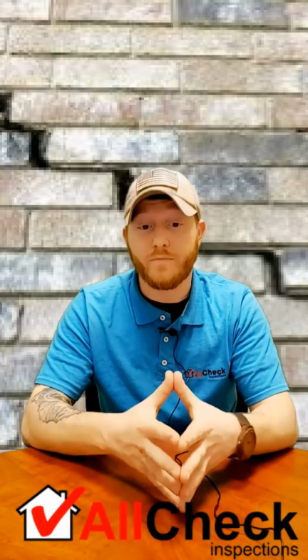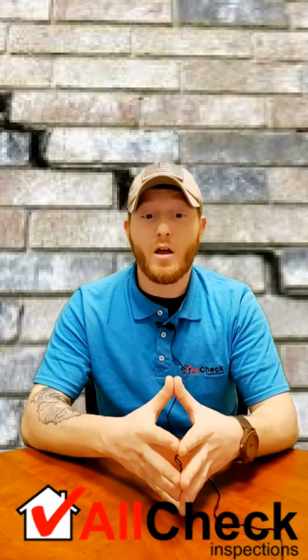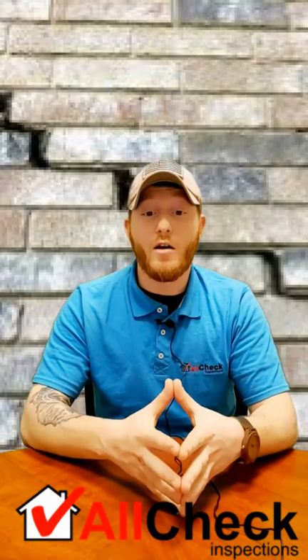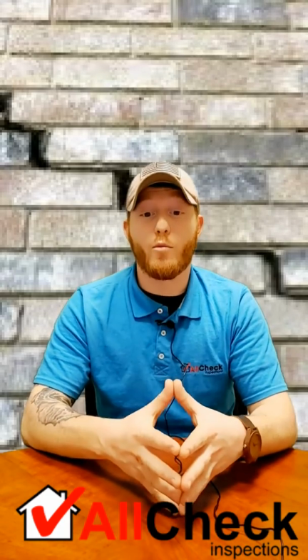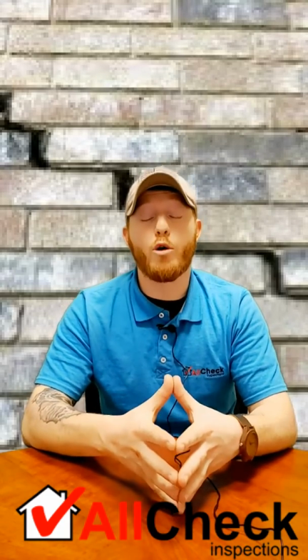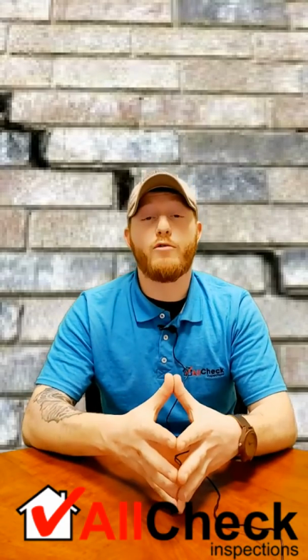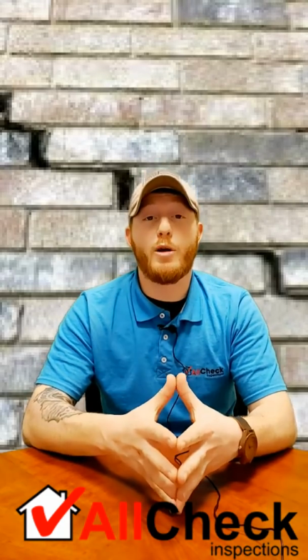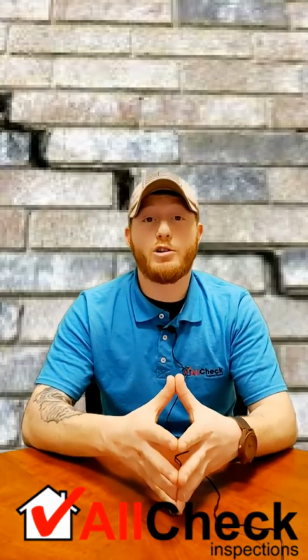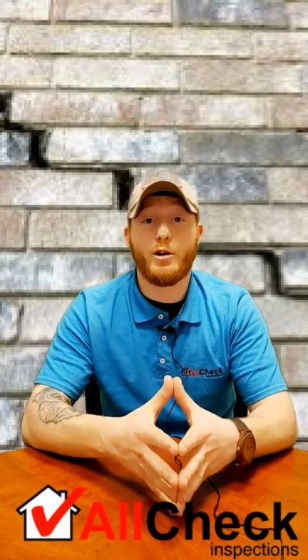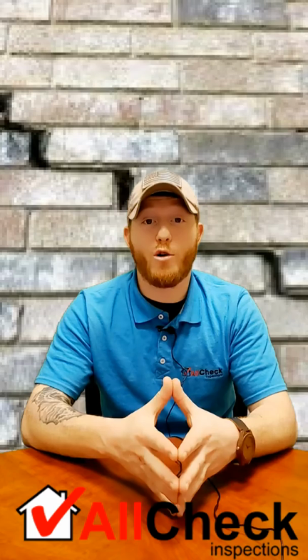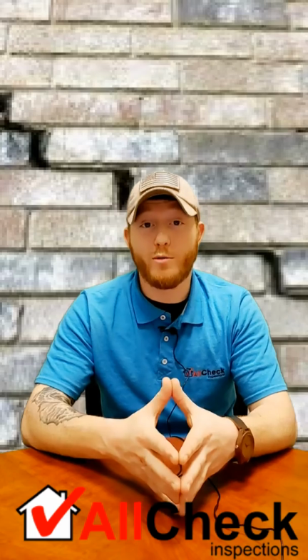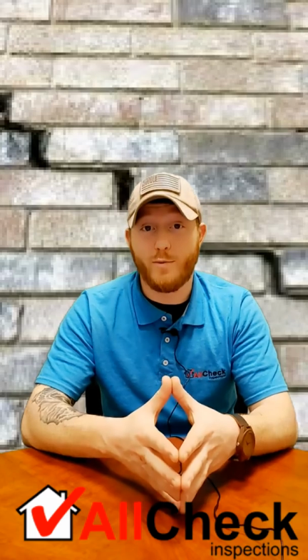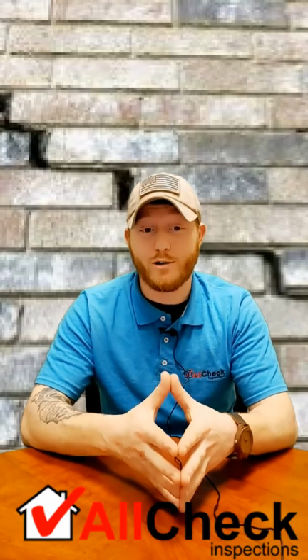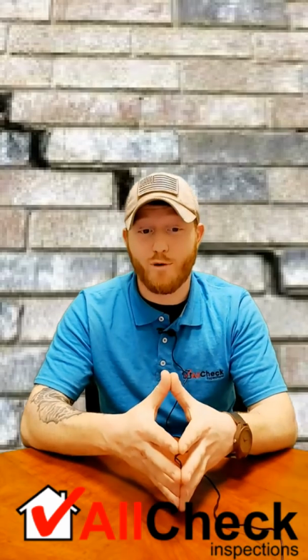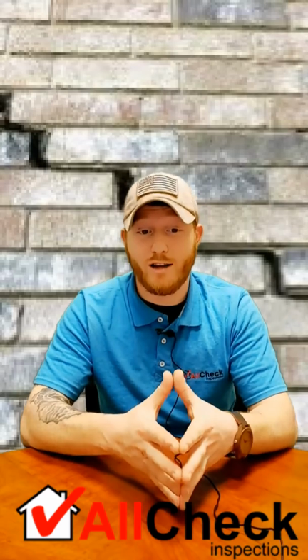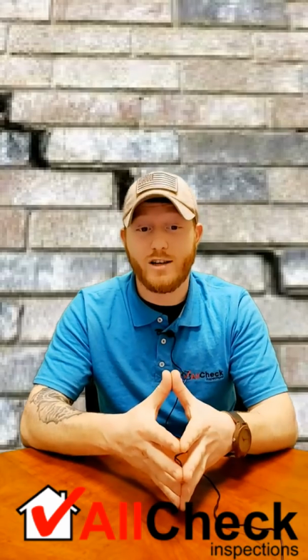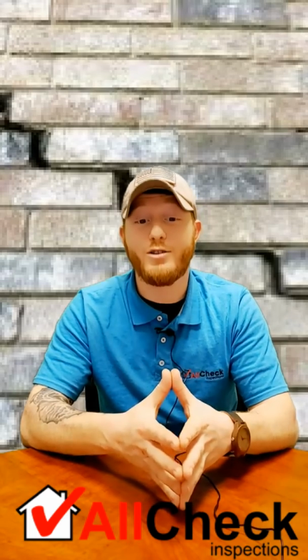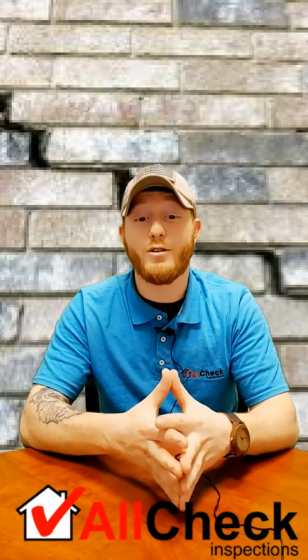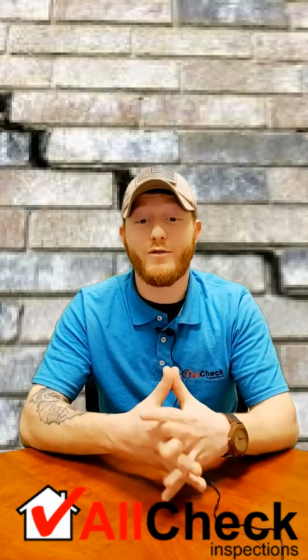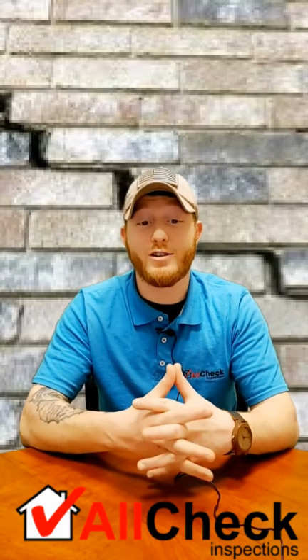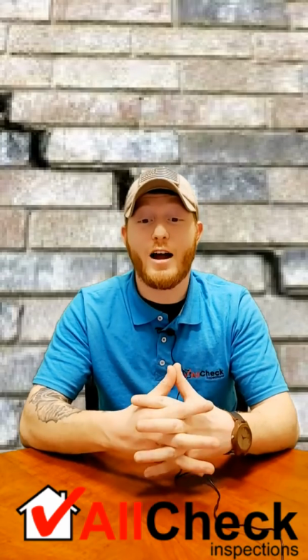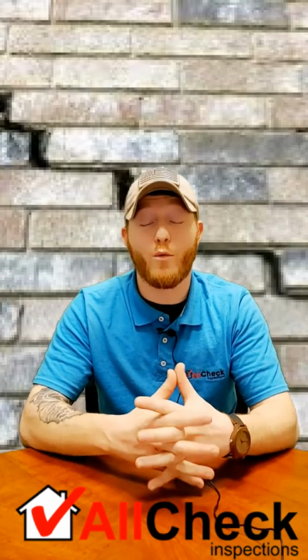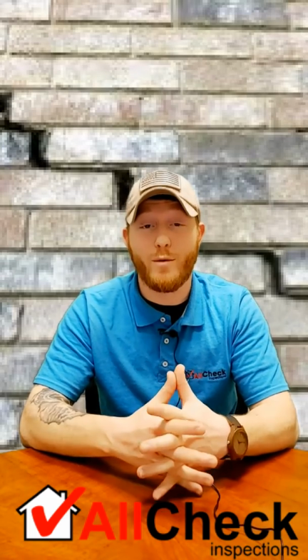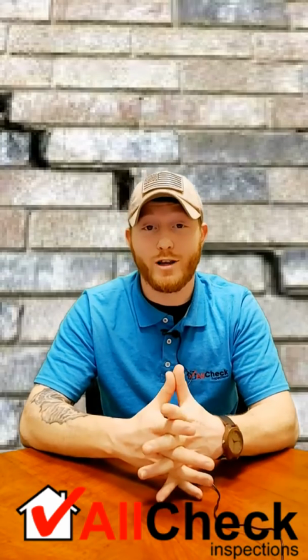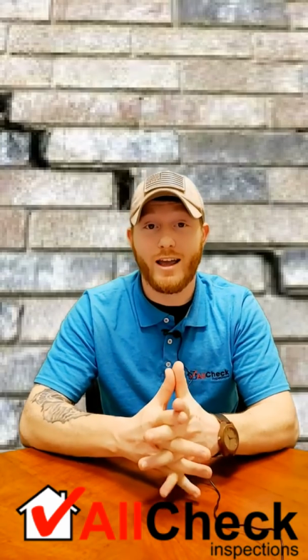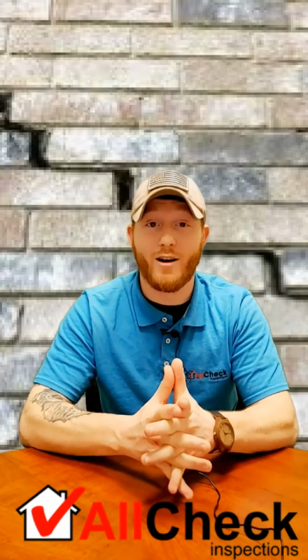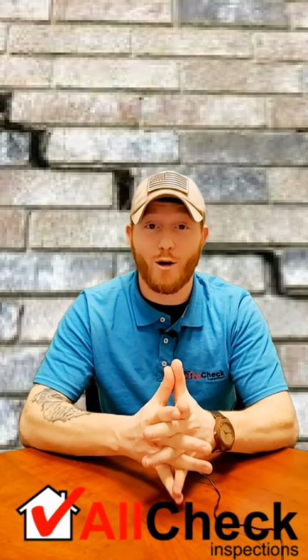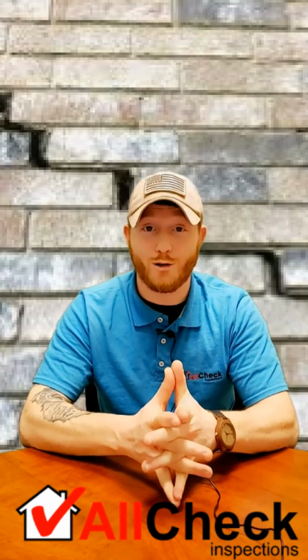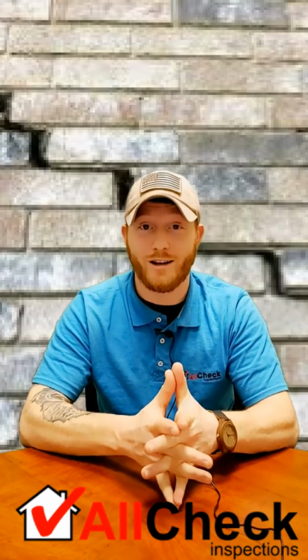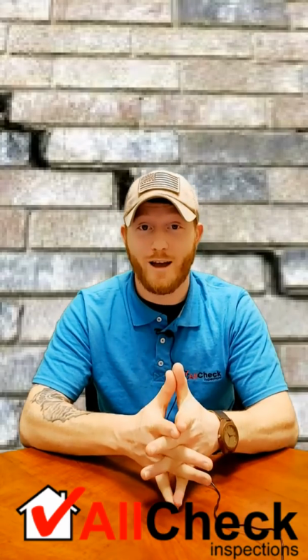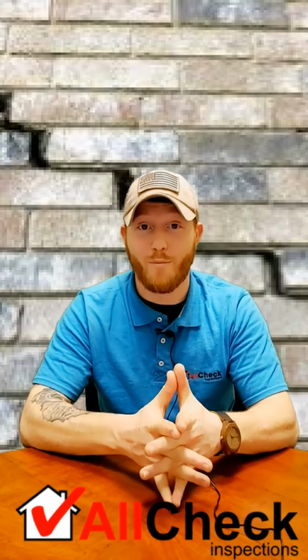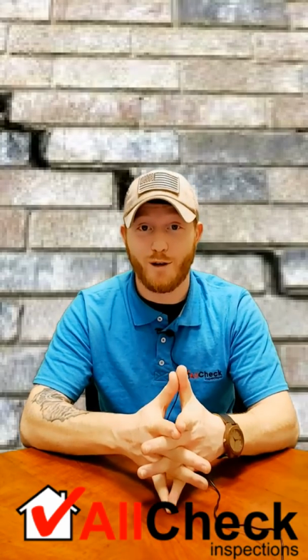For more information about the home inspection process, you can visit our website at allcheck.biz.